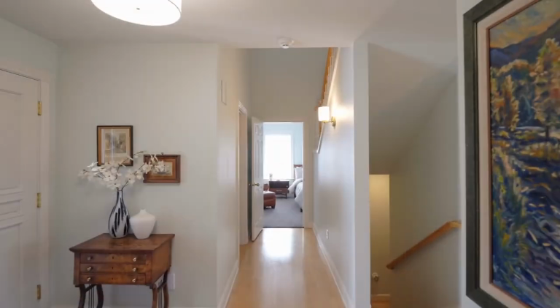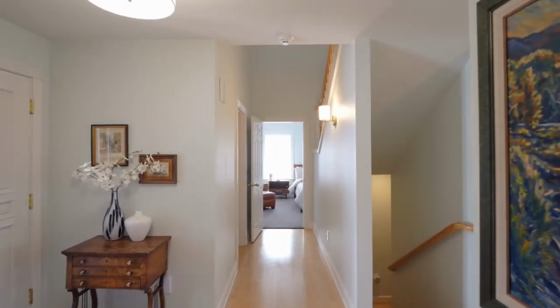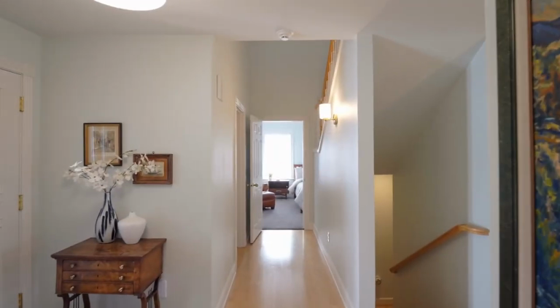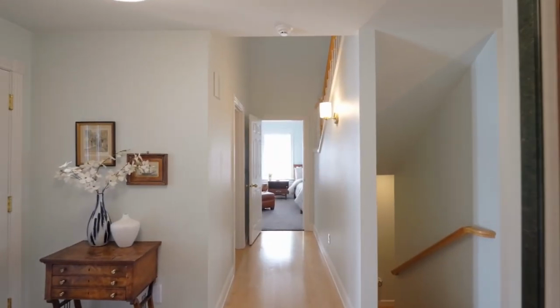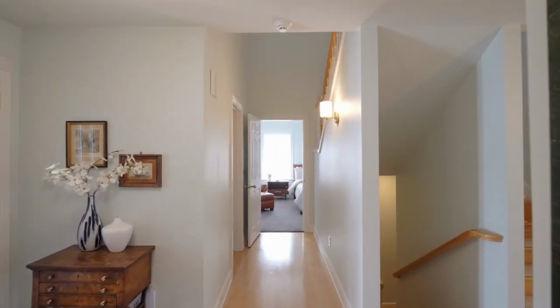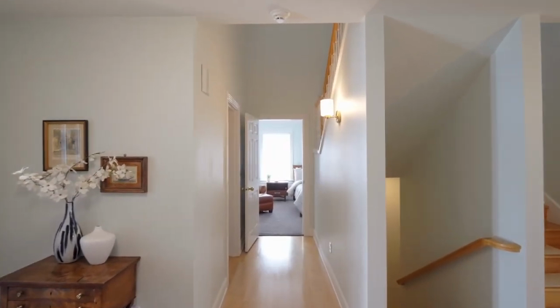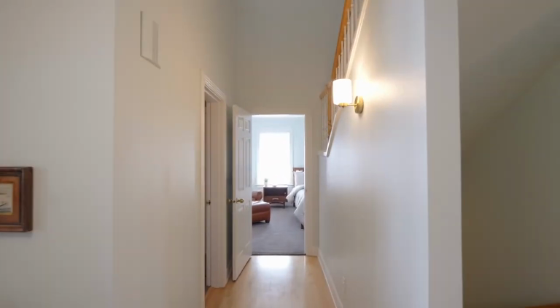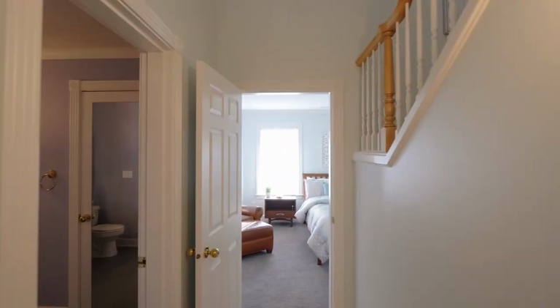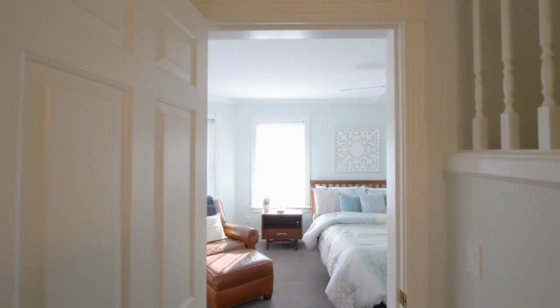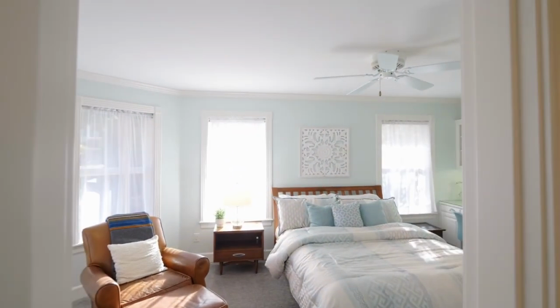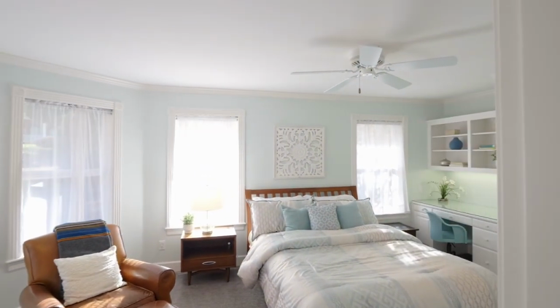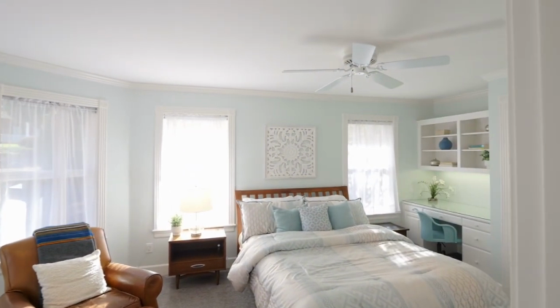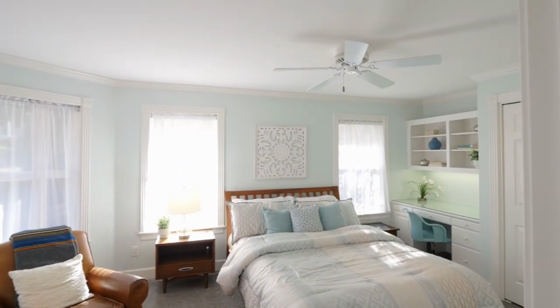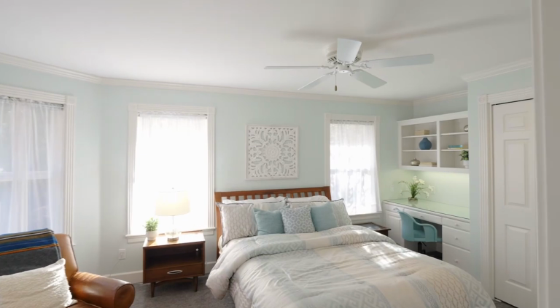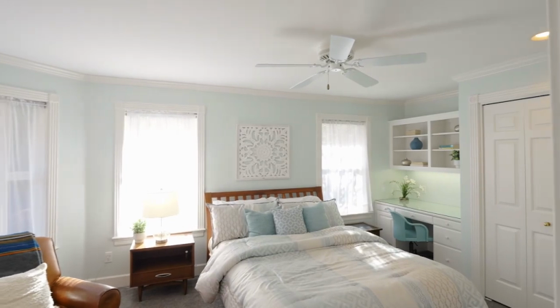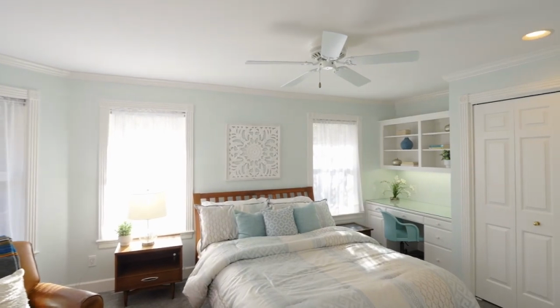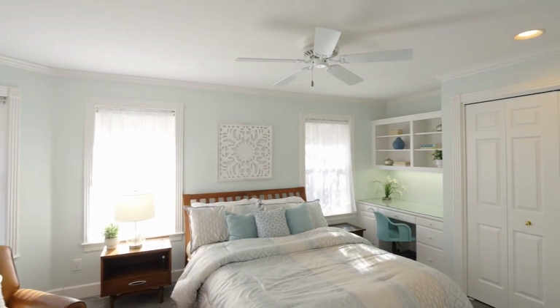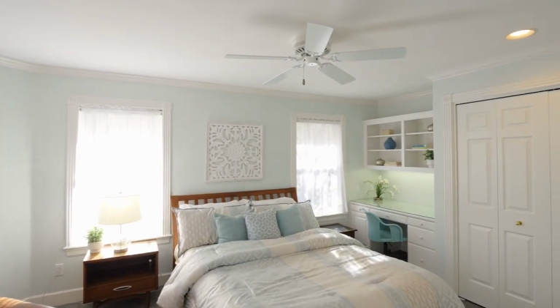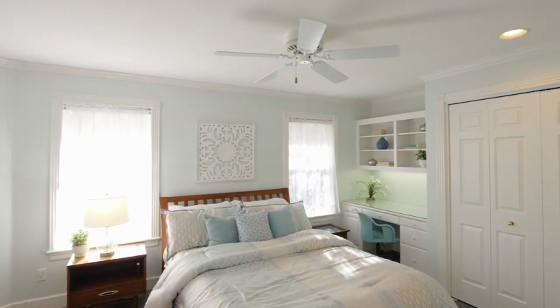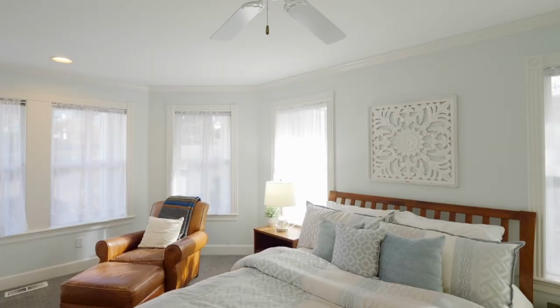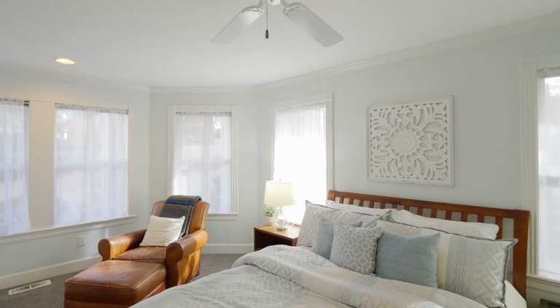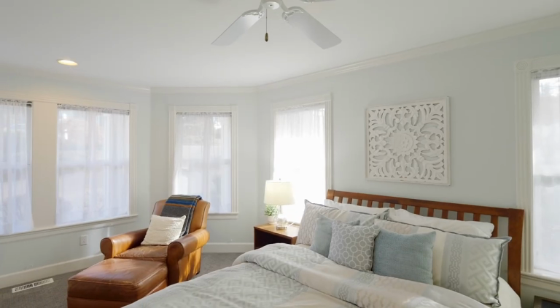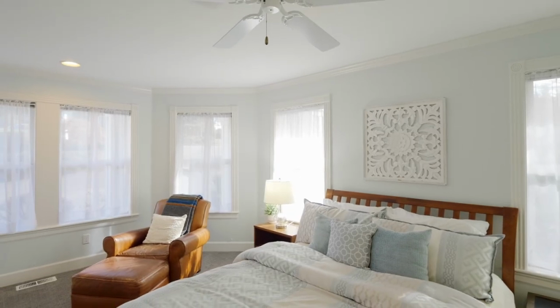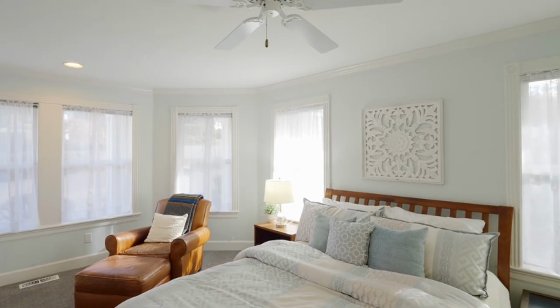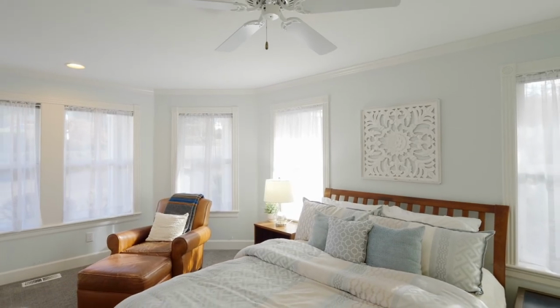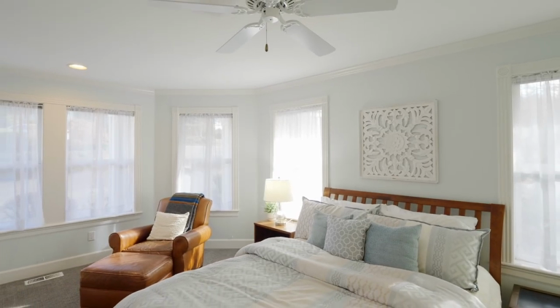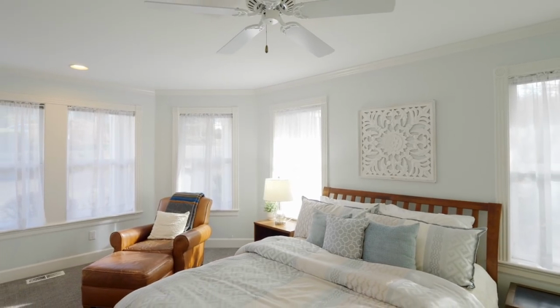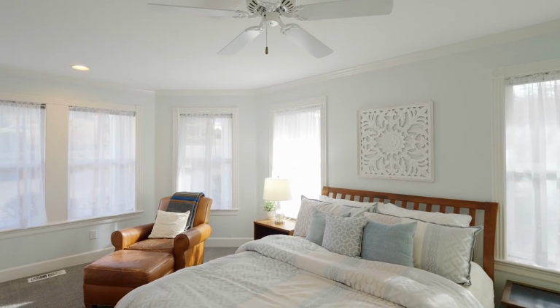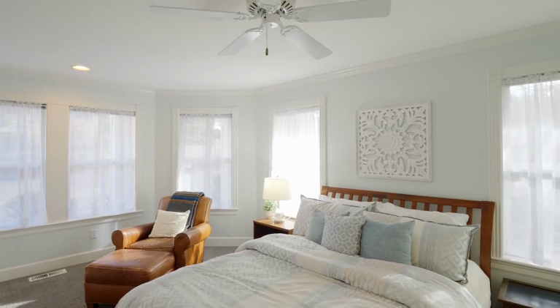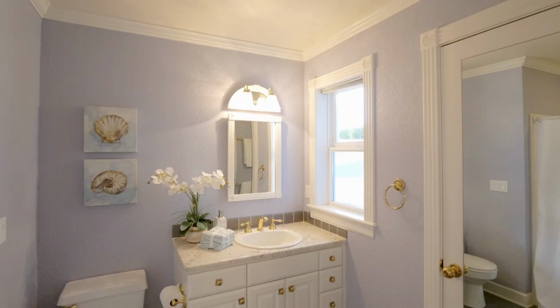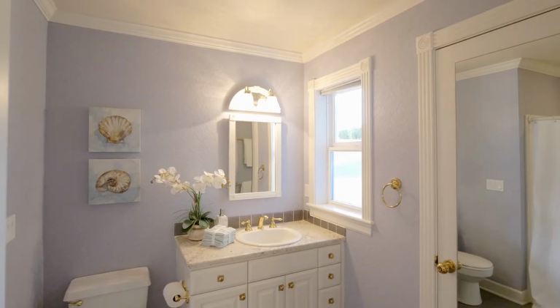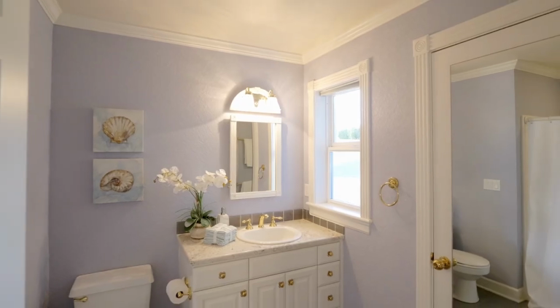You'll find plenty of space including a main level bedroom with a built-in desk and a full bath.